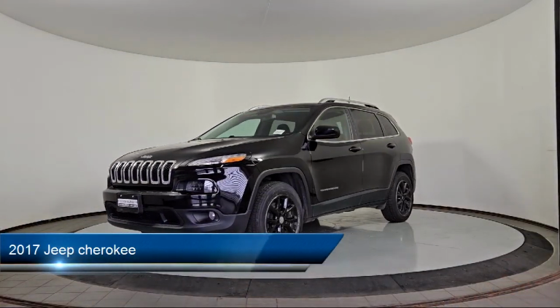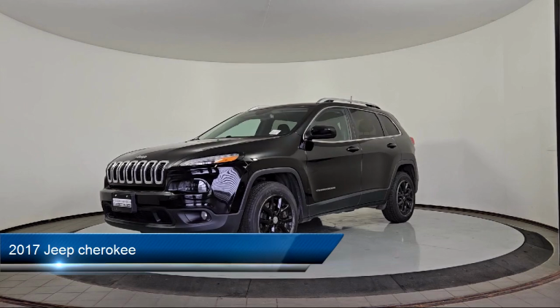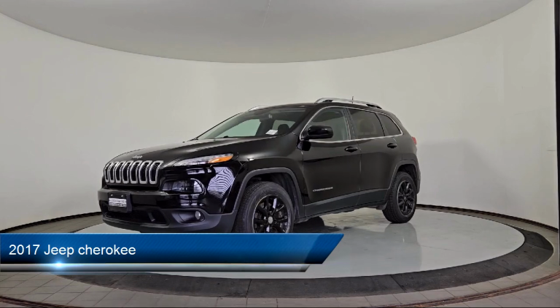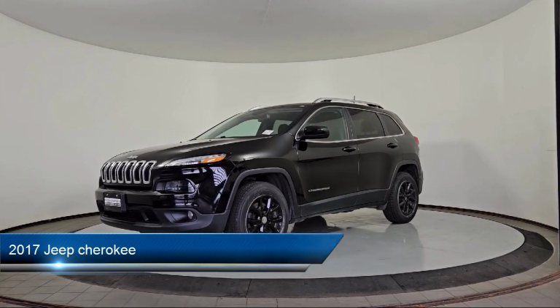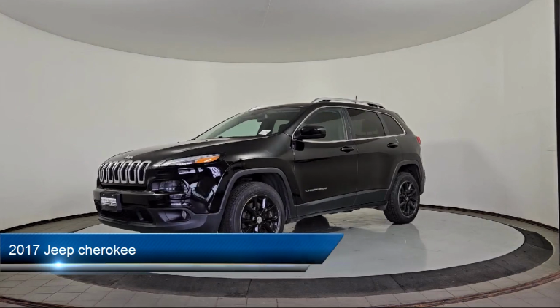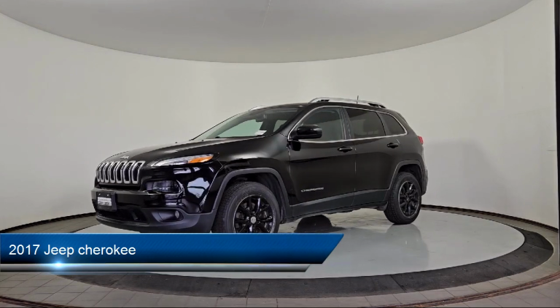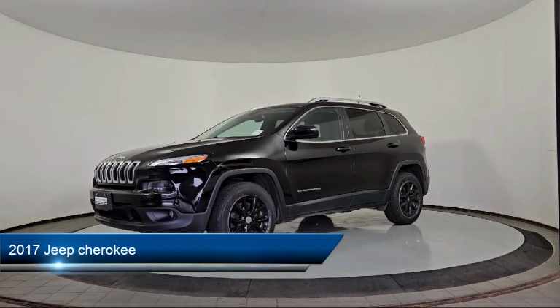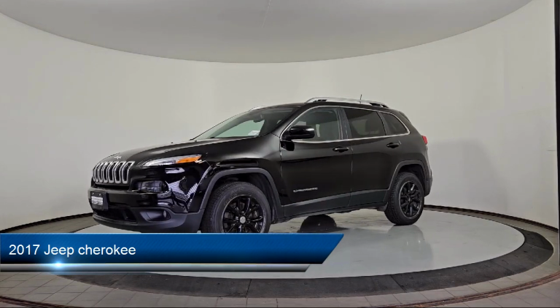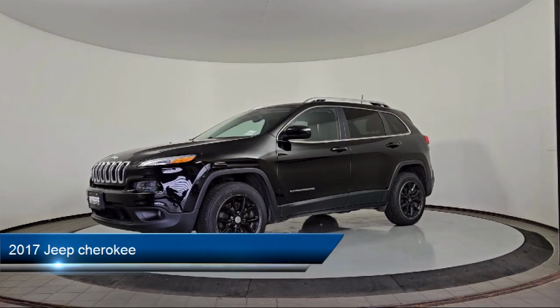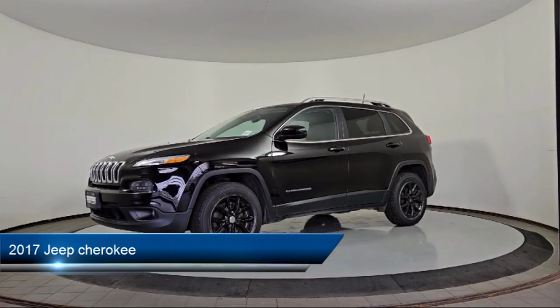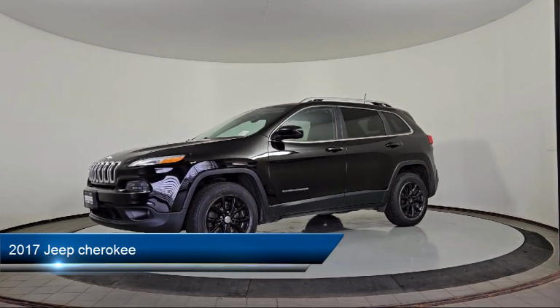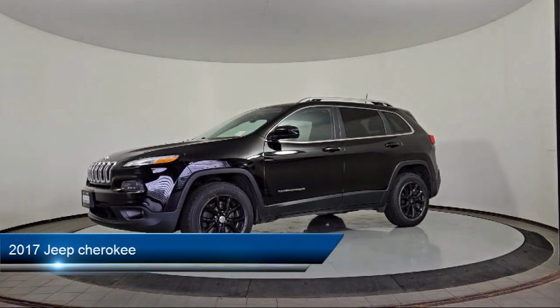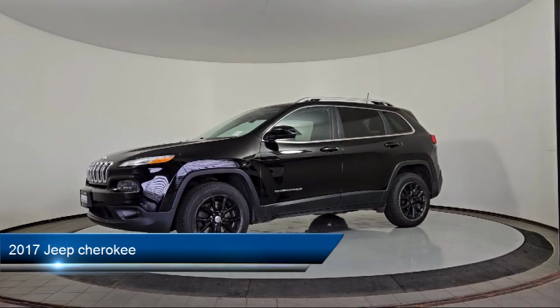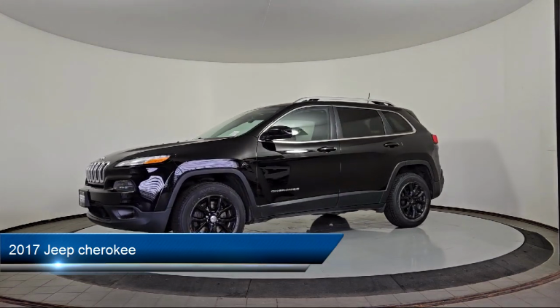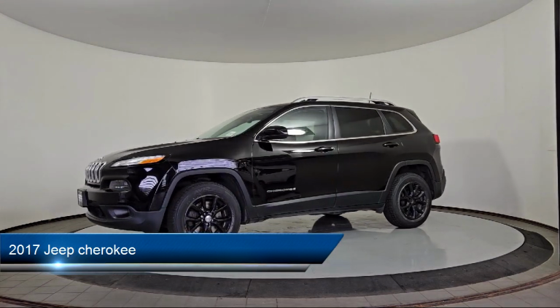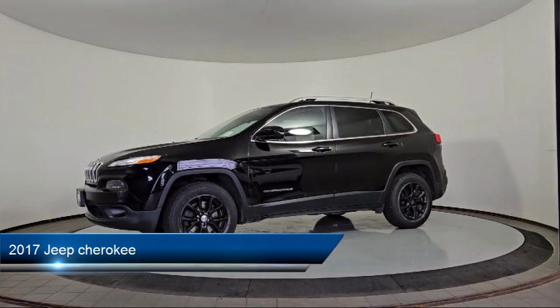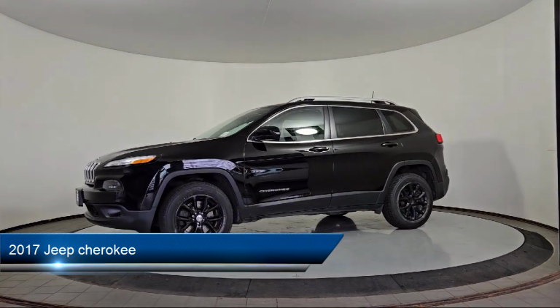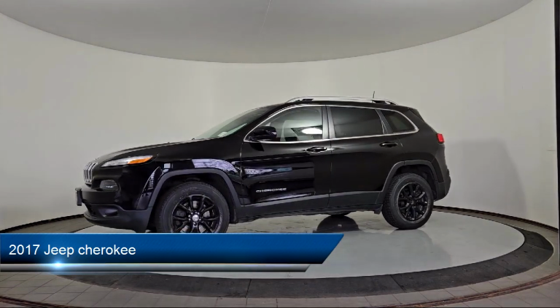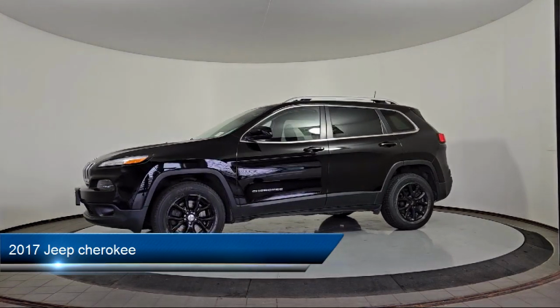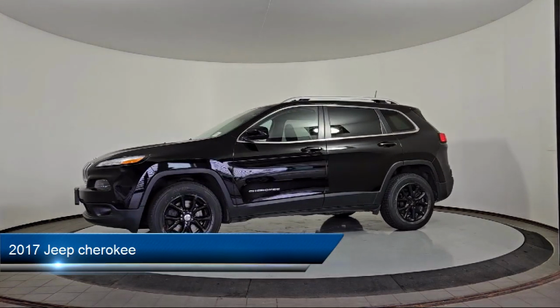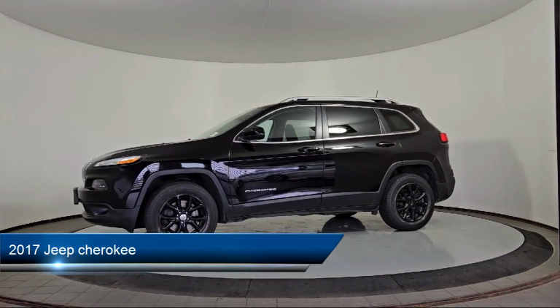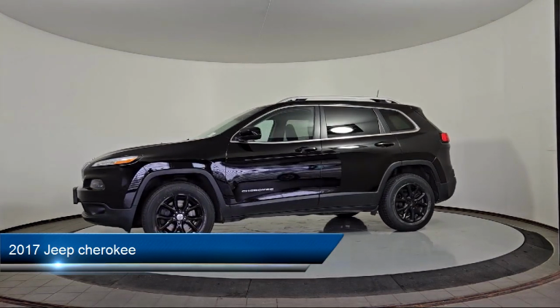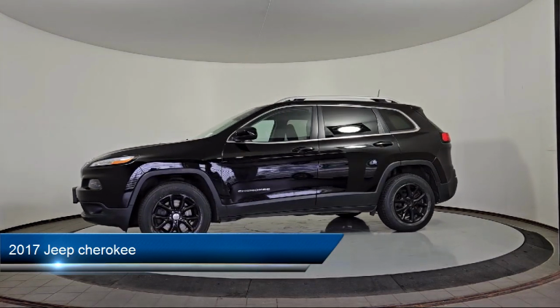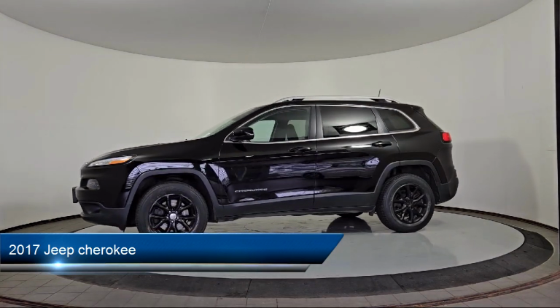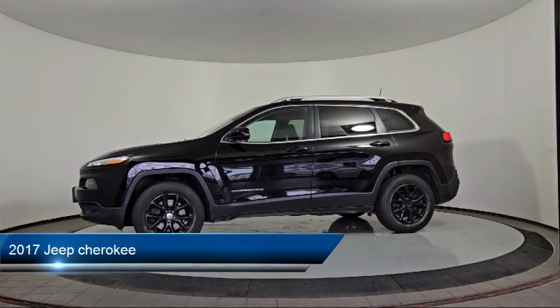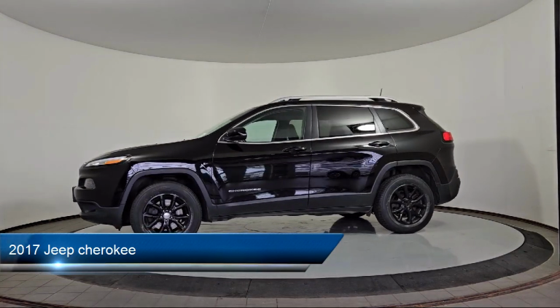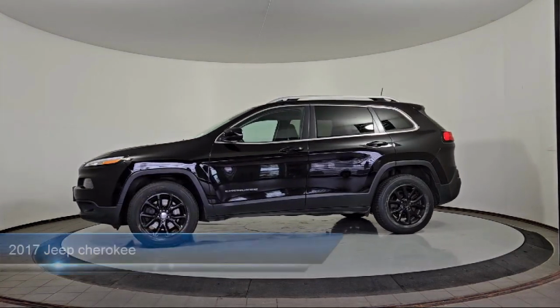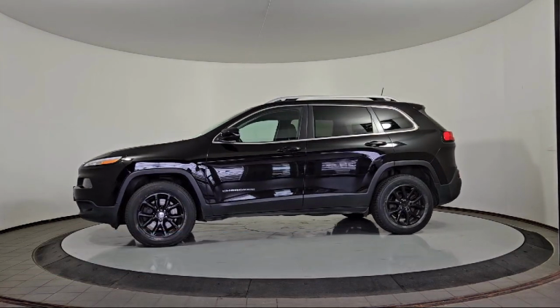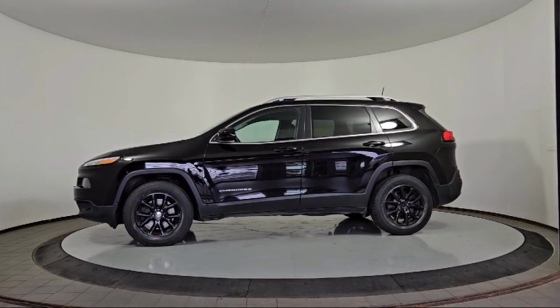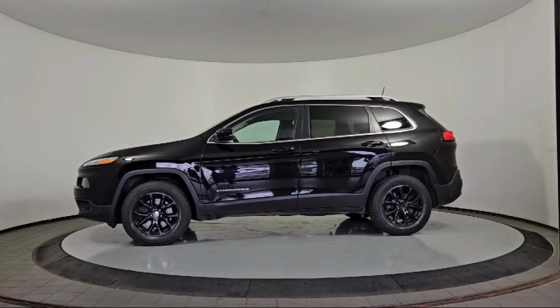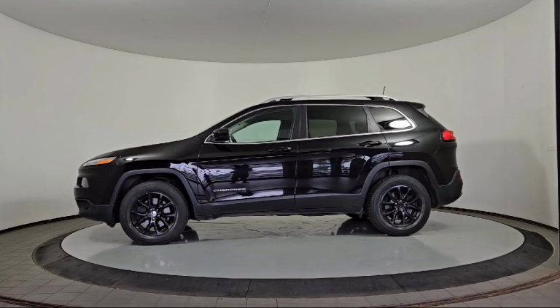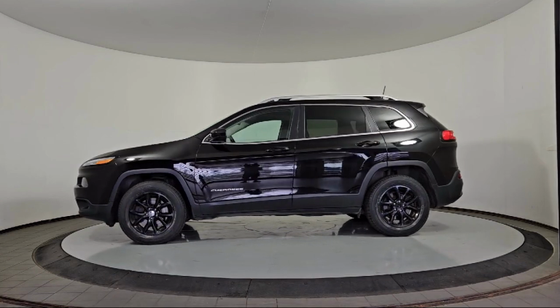It comes equipped with remote keyless entry, child safety locks, cruise control, and a spoiler.